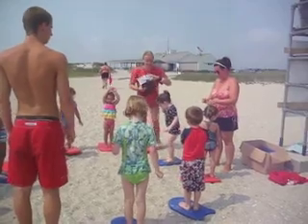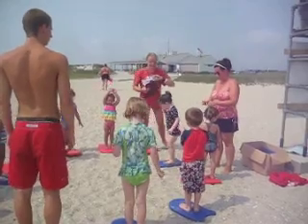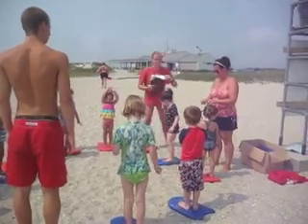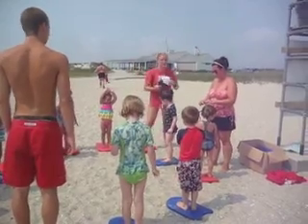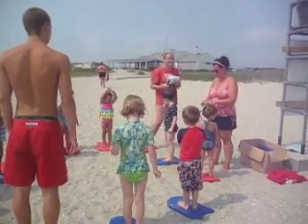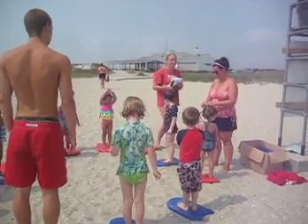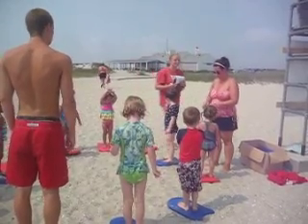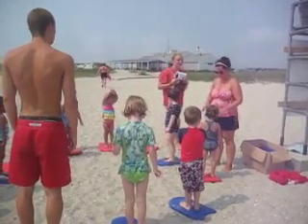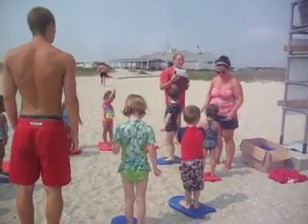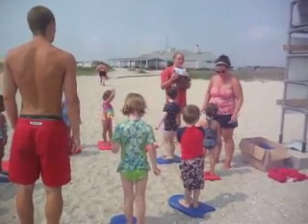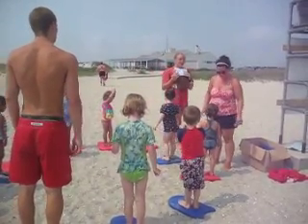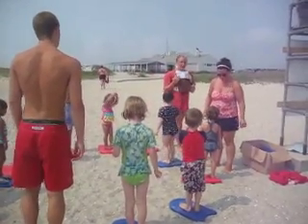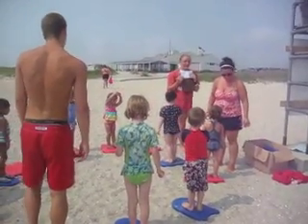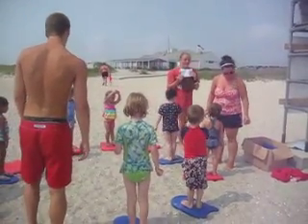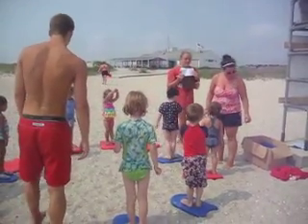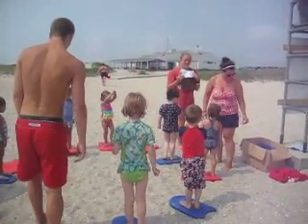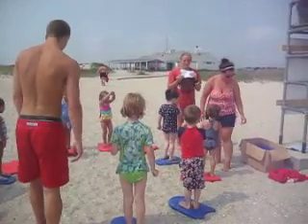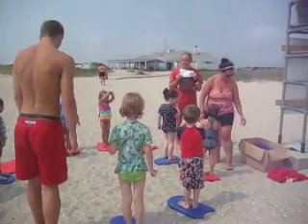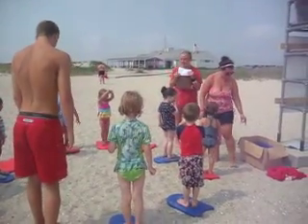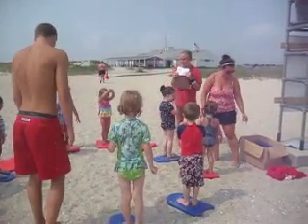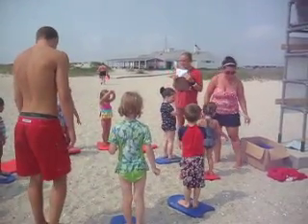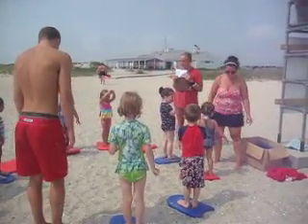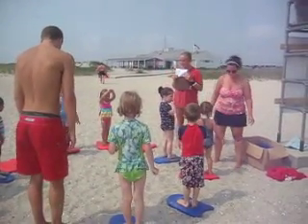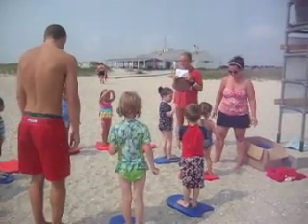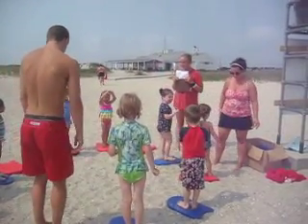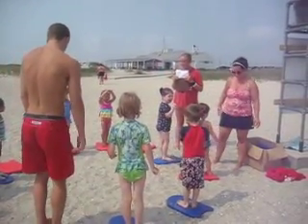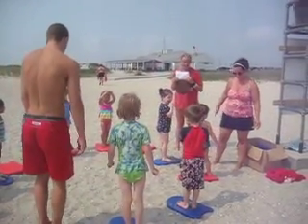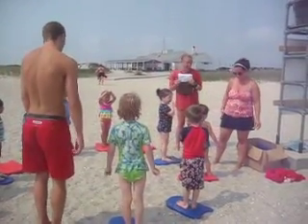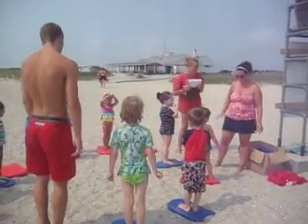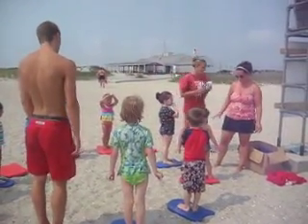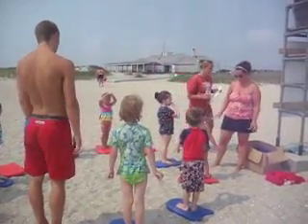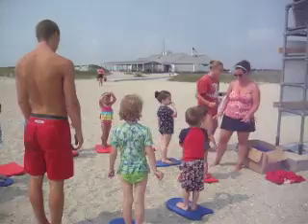So, we are going to go right into the water. Do you guys want to say red light, green light? Yeah! Yeah? Okay.